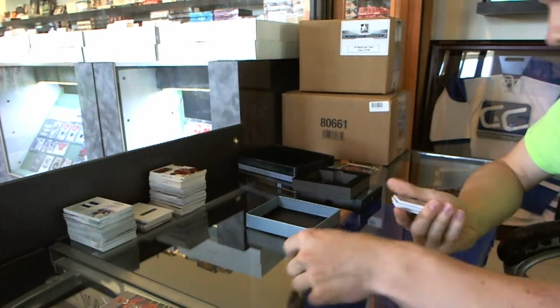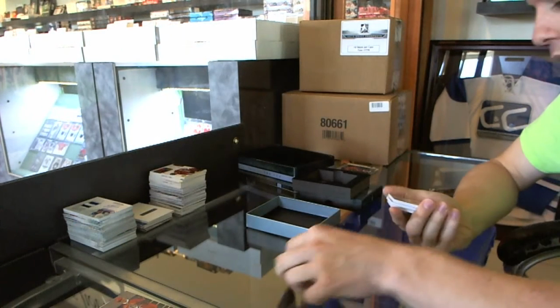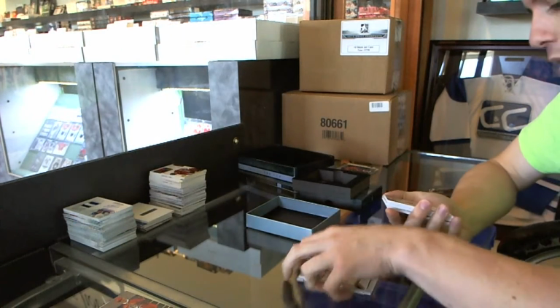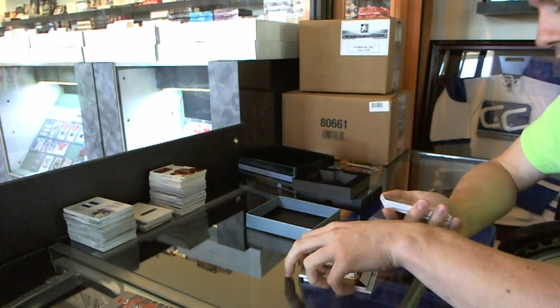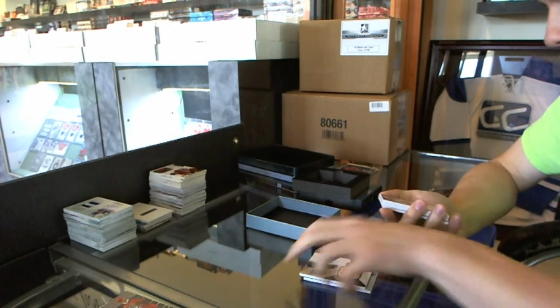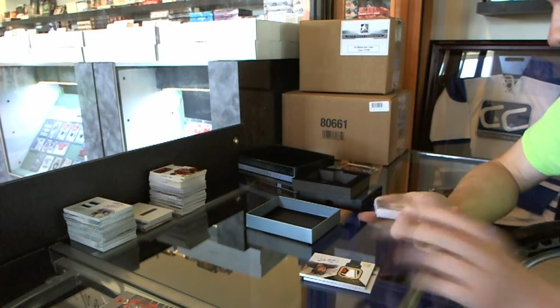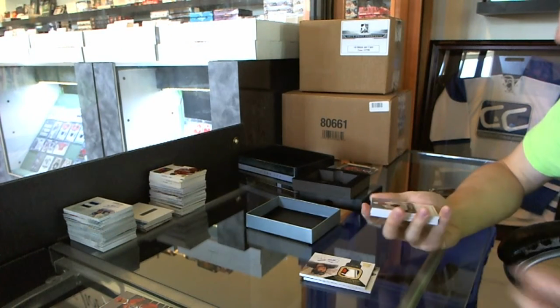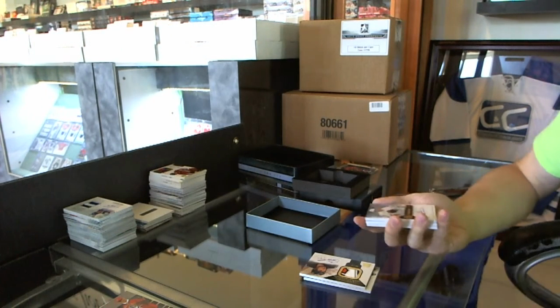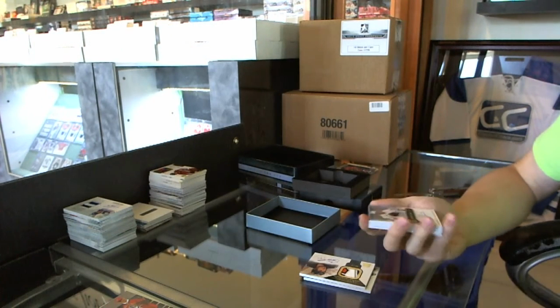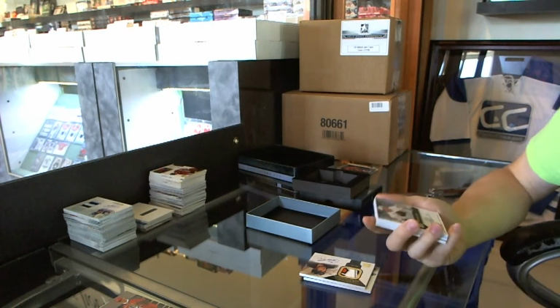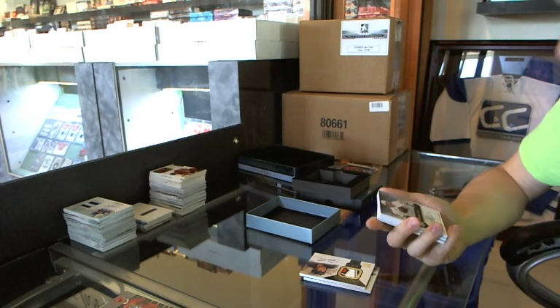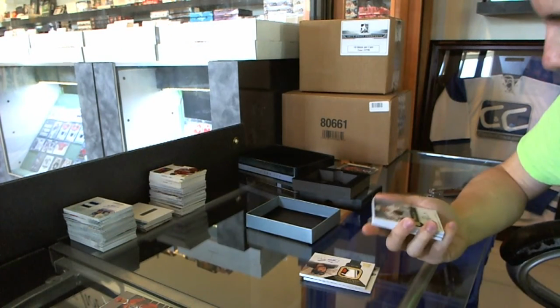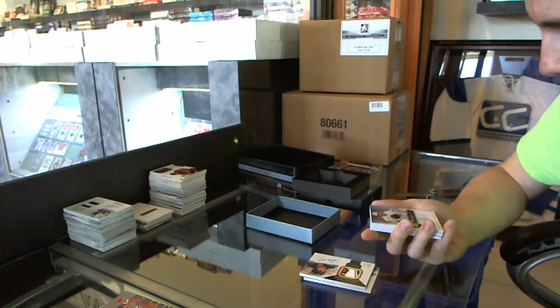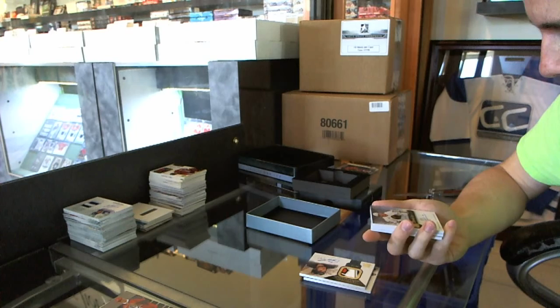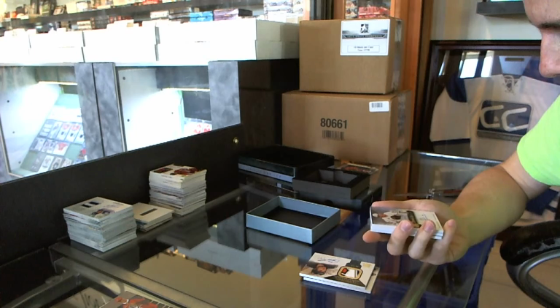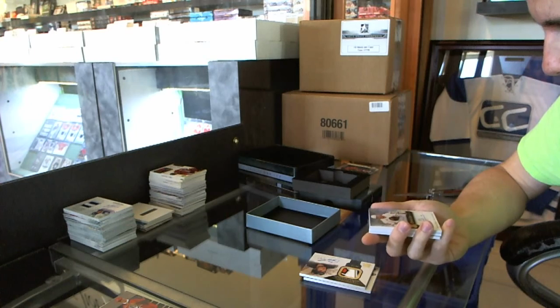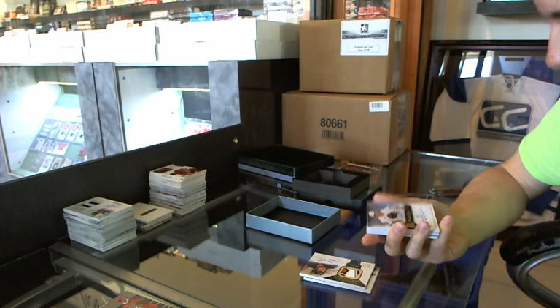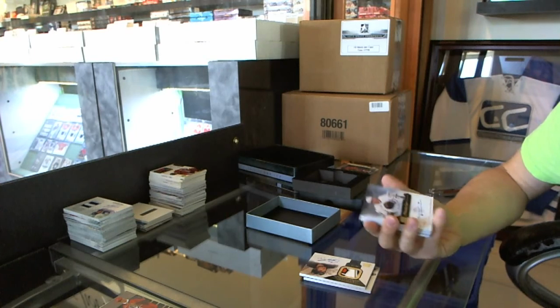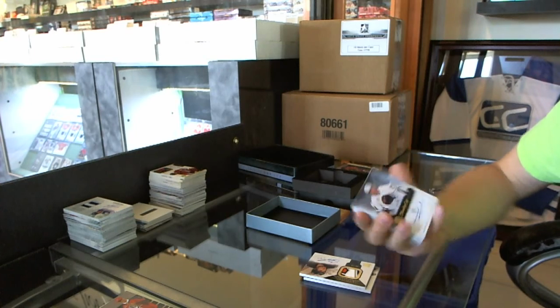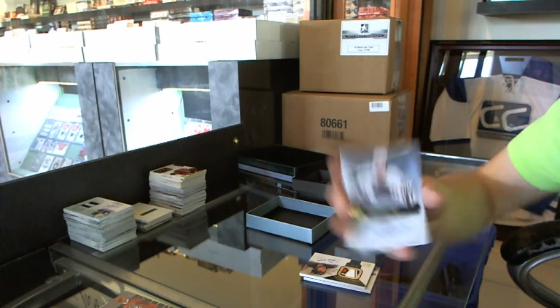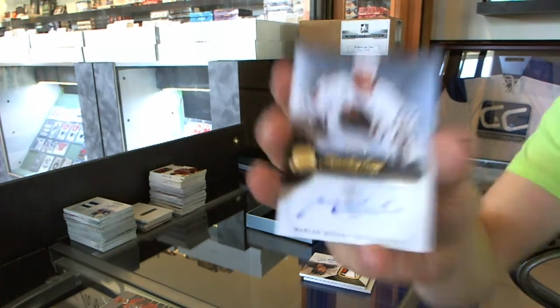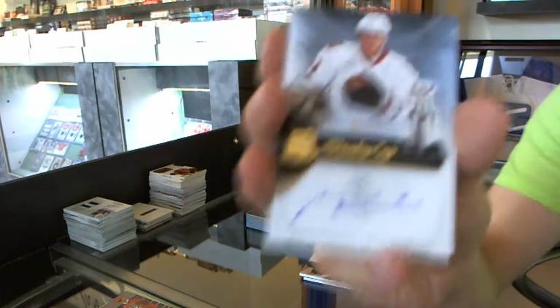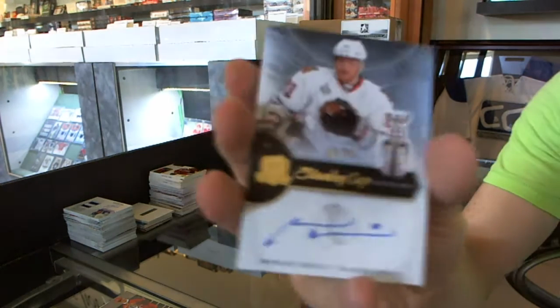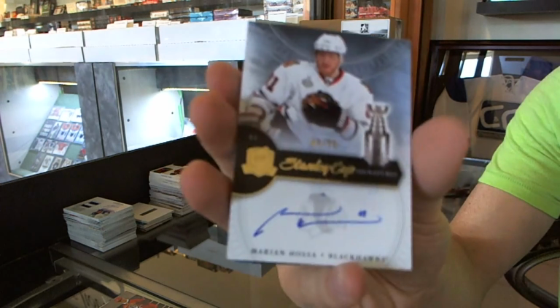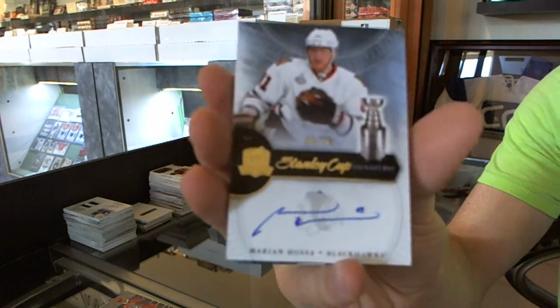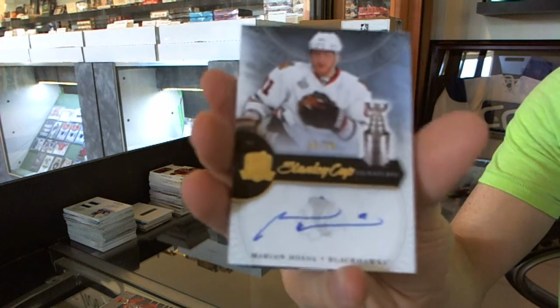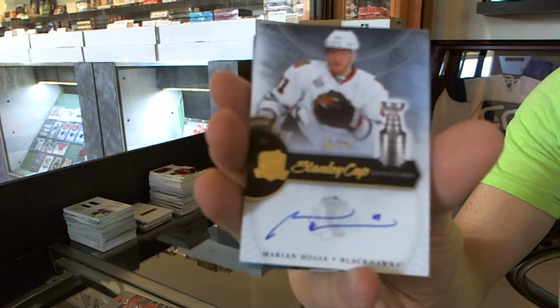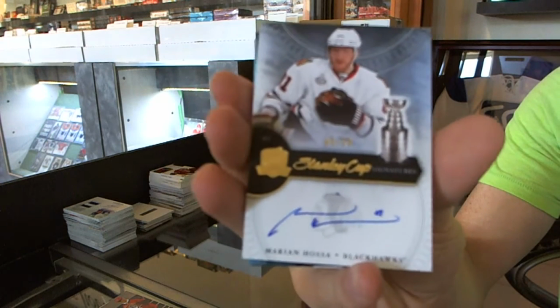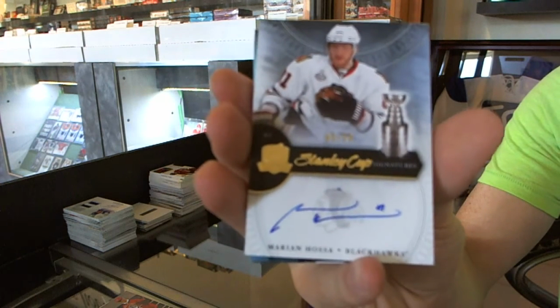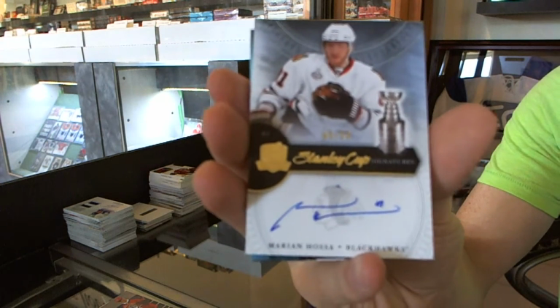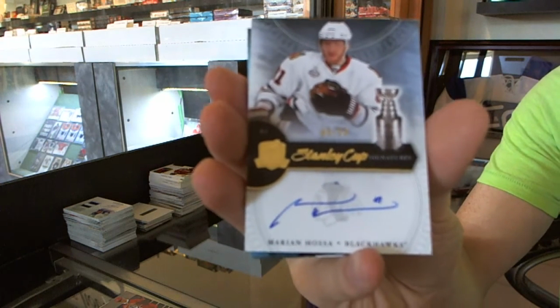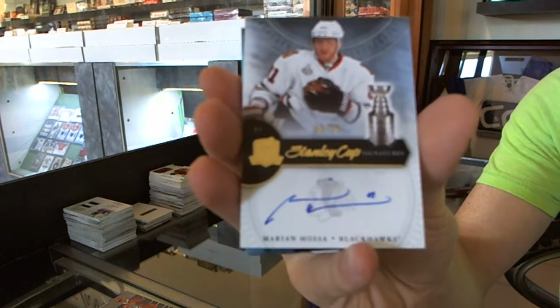We've got a Stanley Cup signature, number 9 to 50 for the Chicago Blackhawks, Marian Hossa.